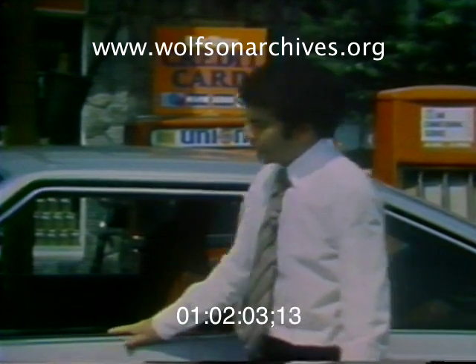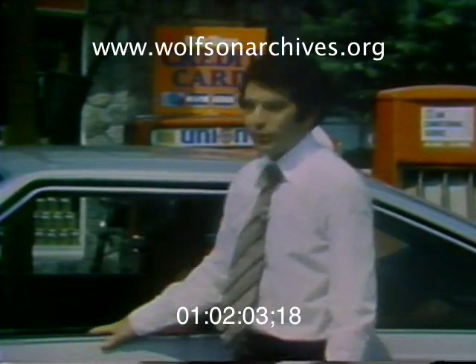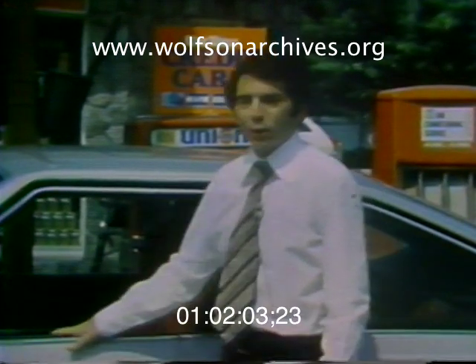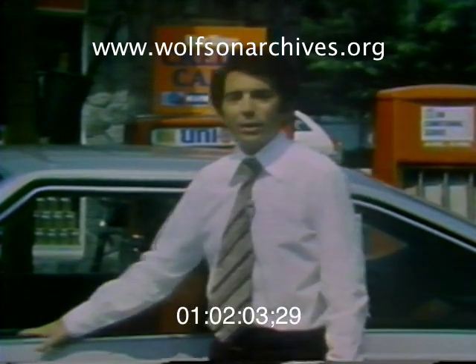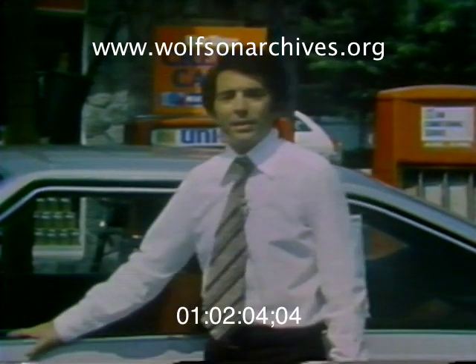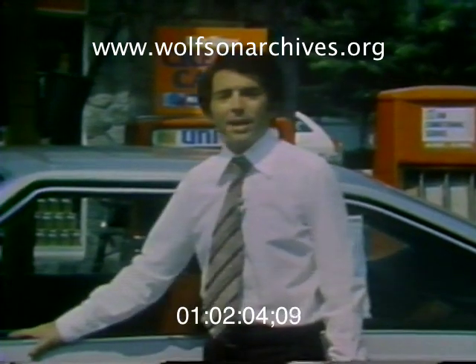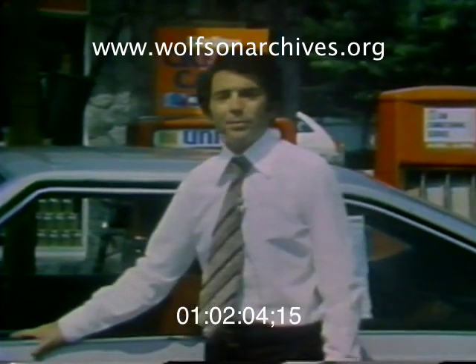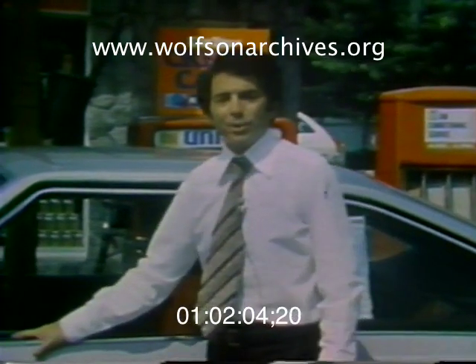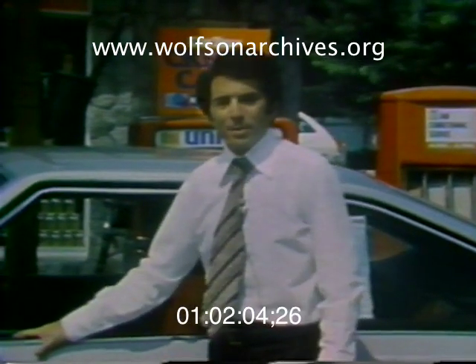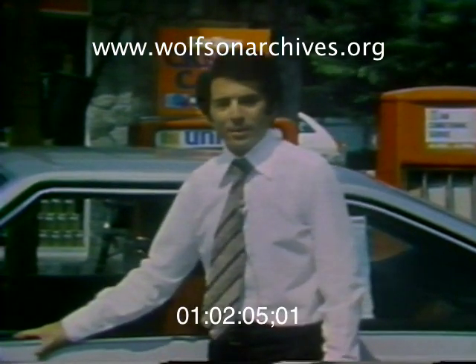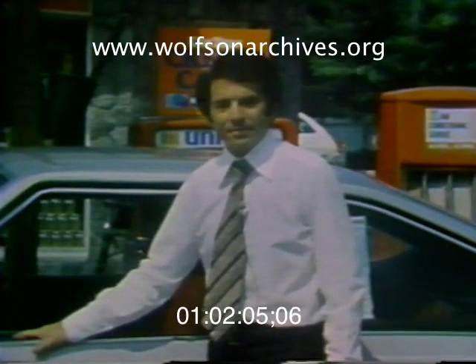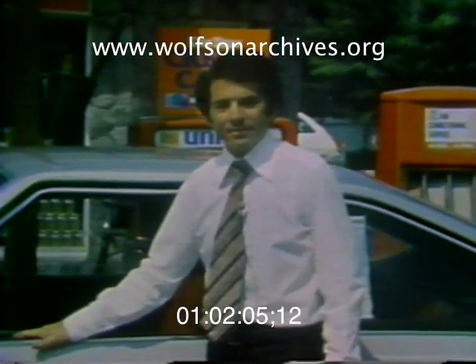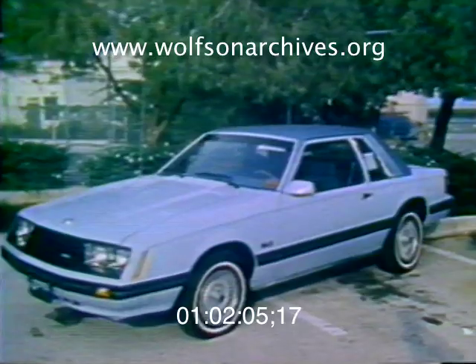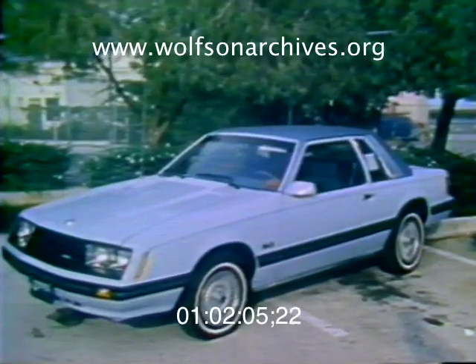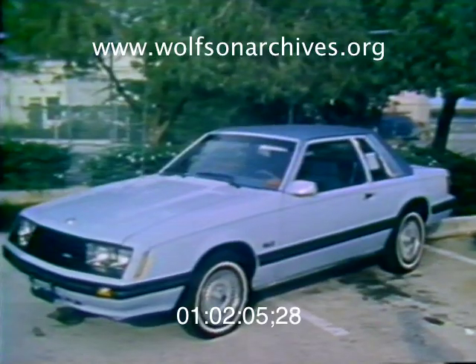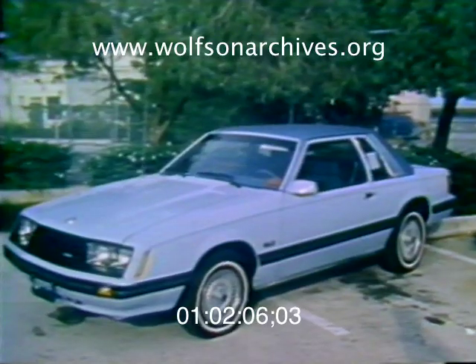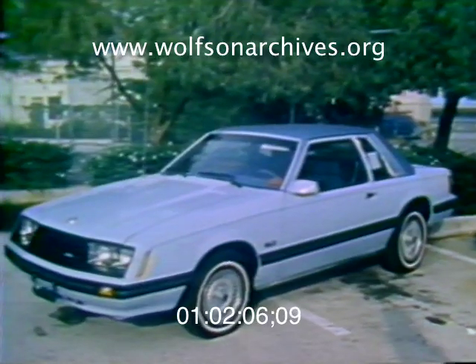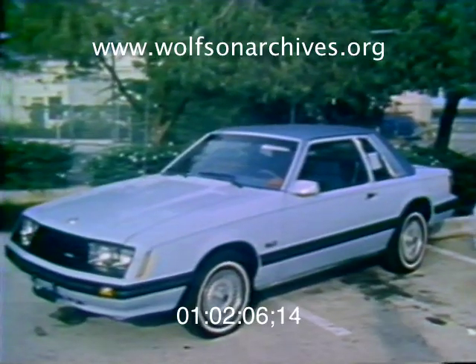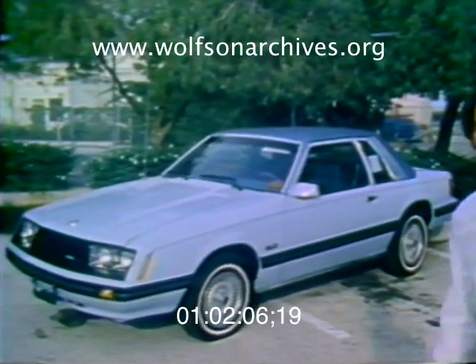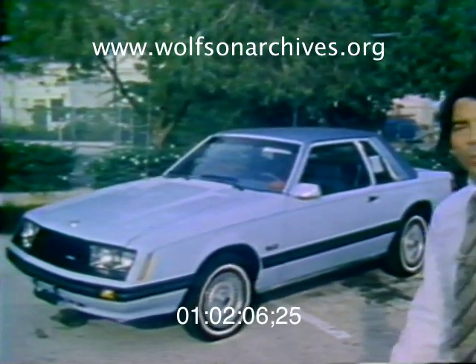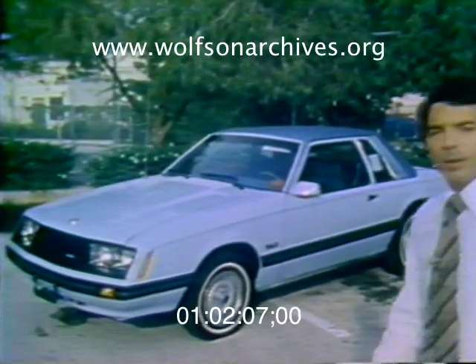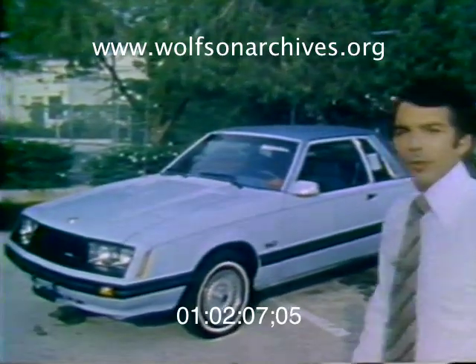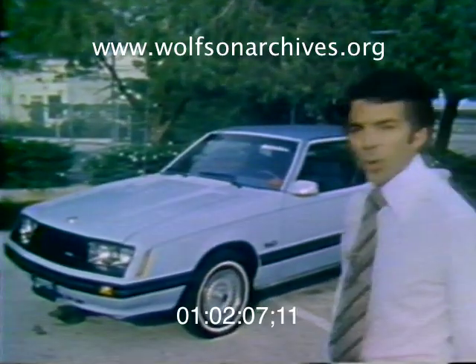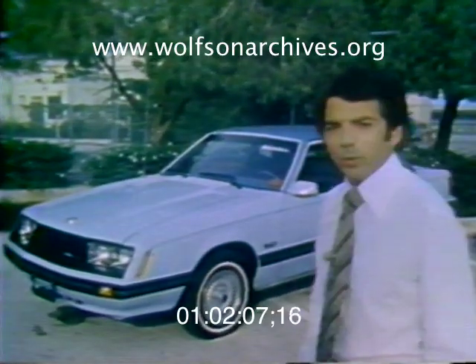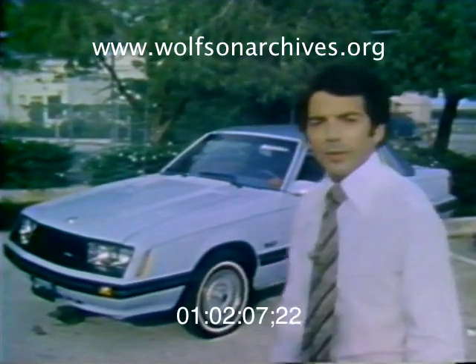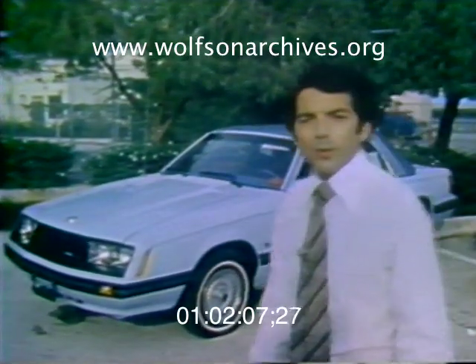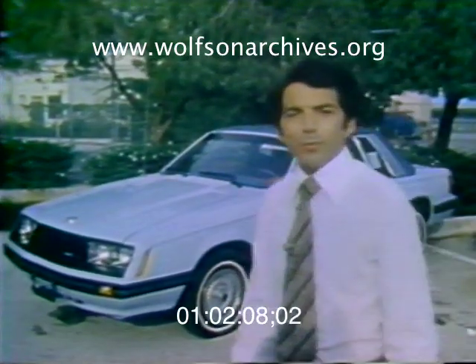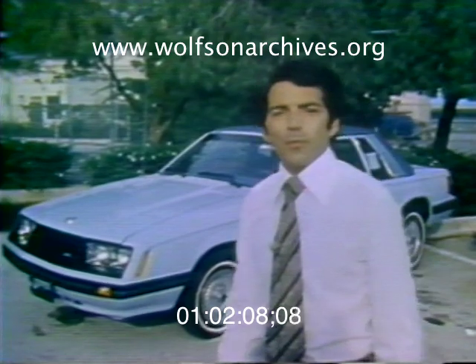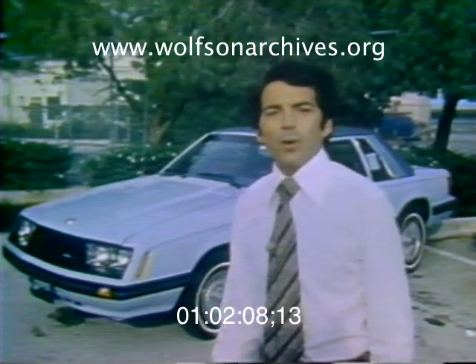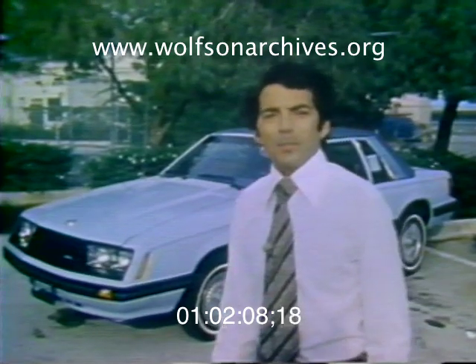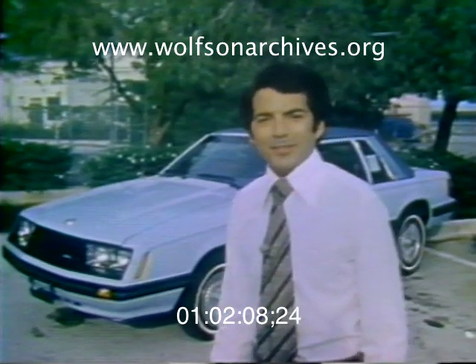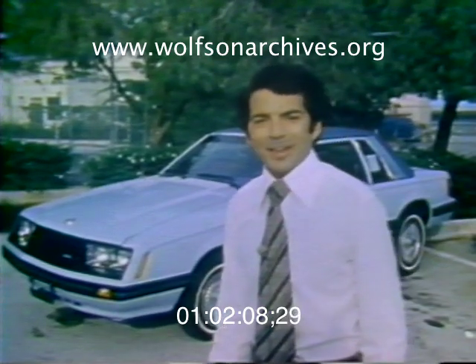That's our look at the AMC Spirit. Next week on Behind the Wheel, the totally new Ford Mustang.